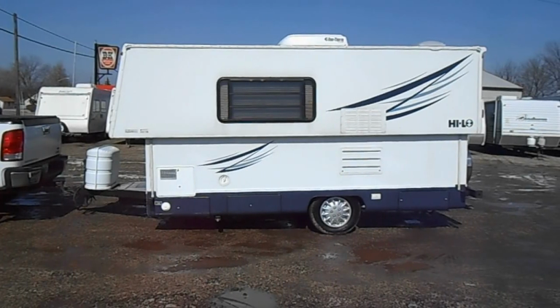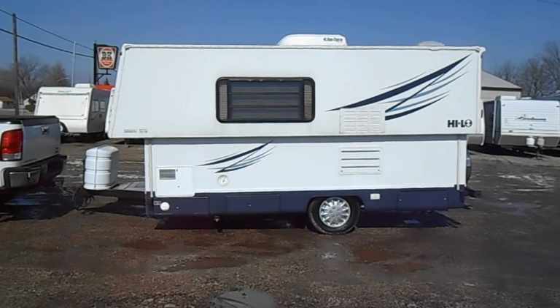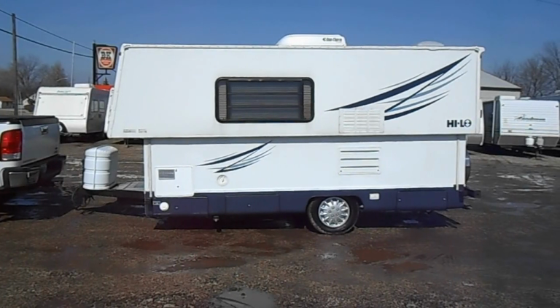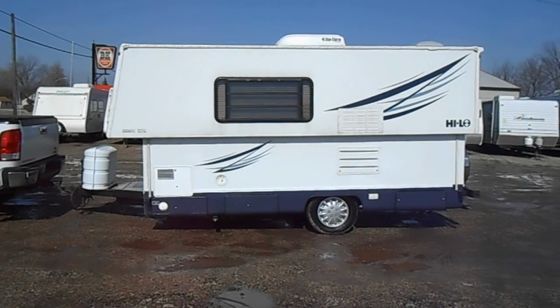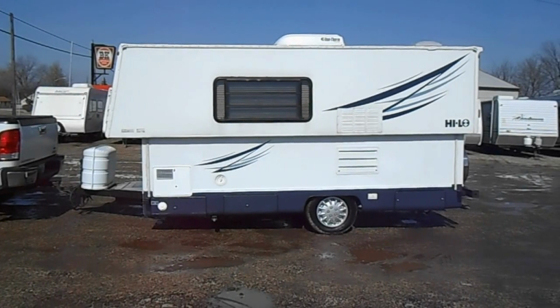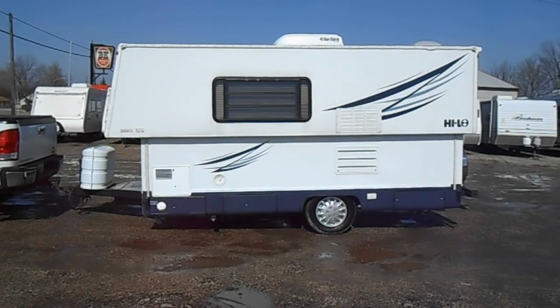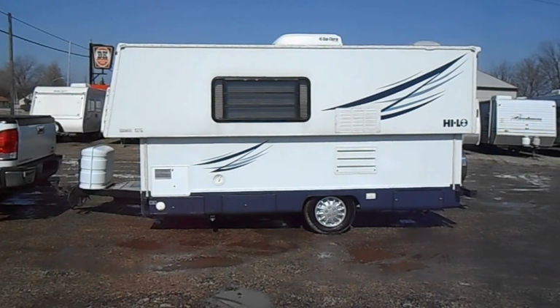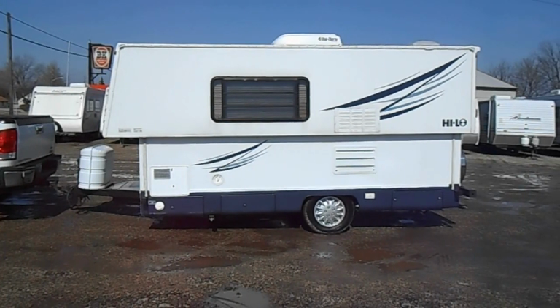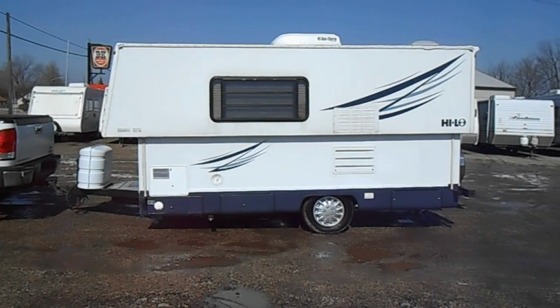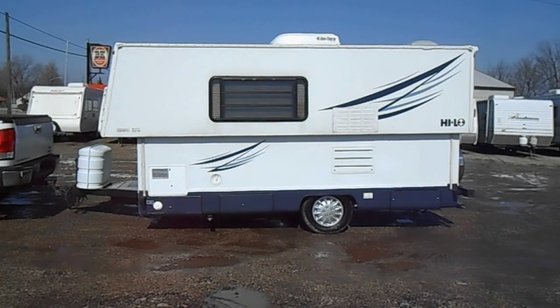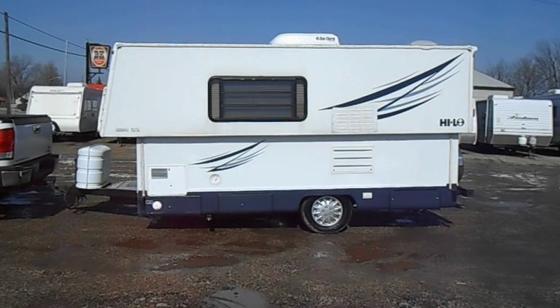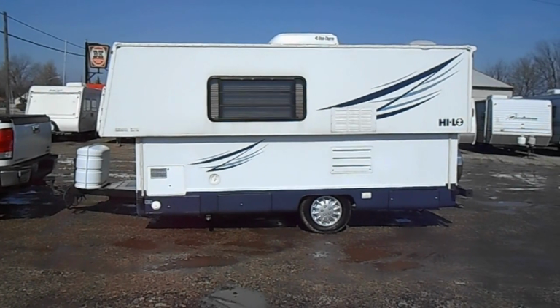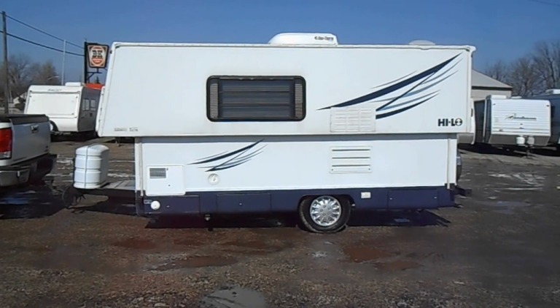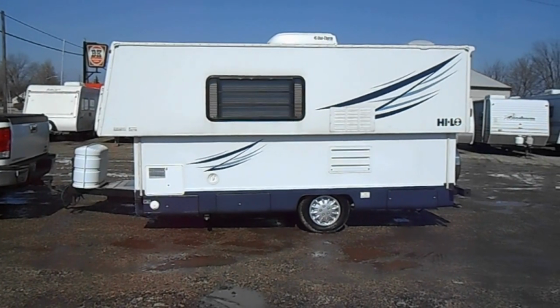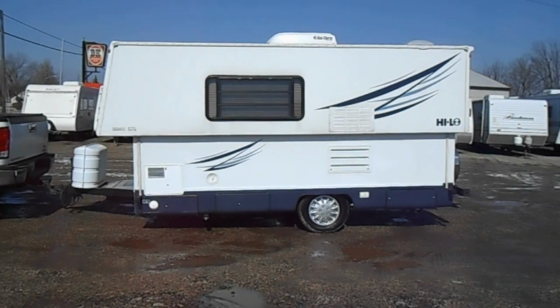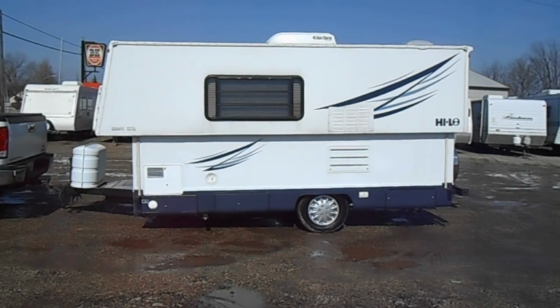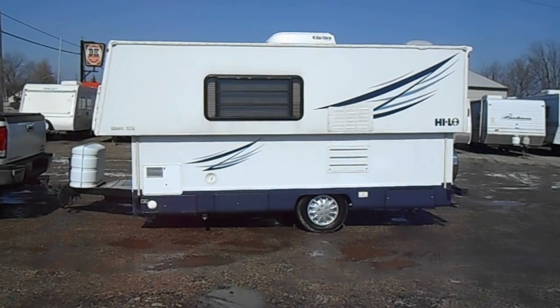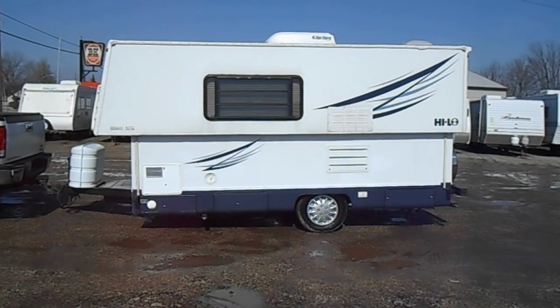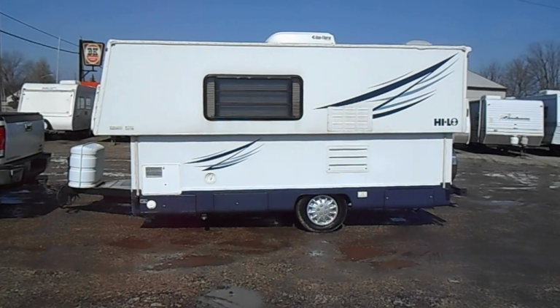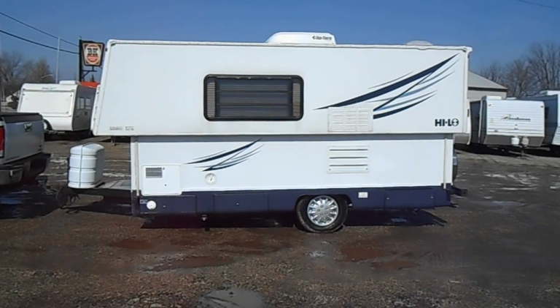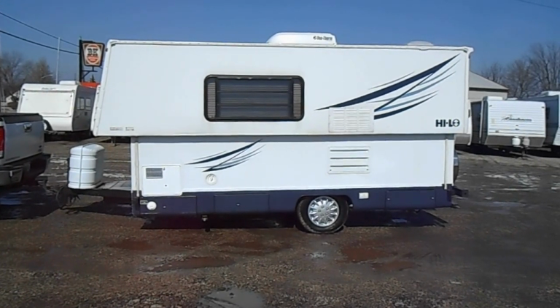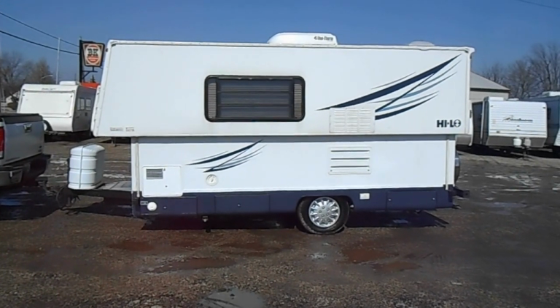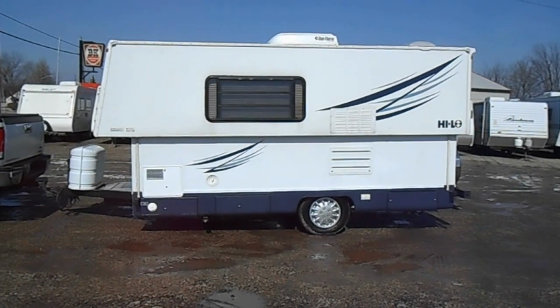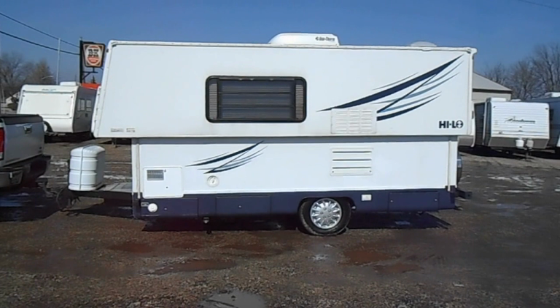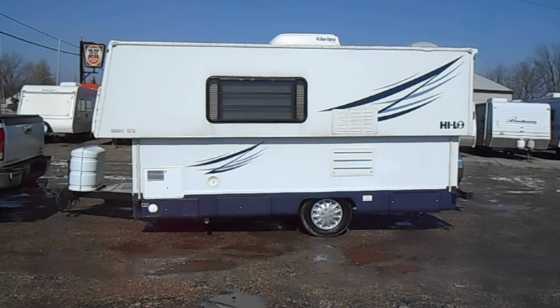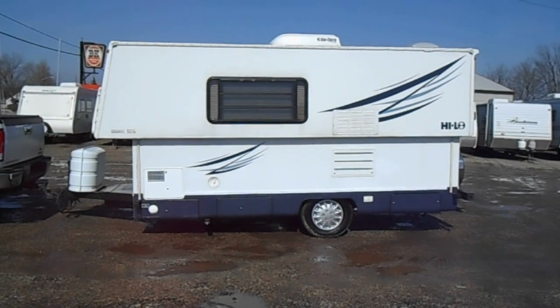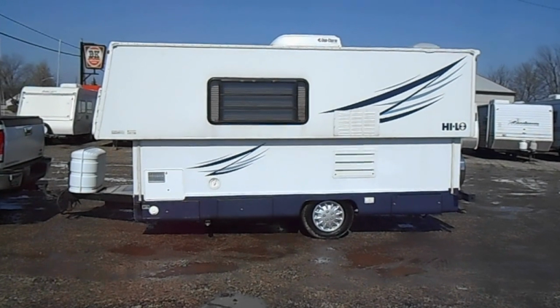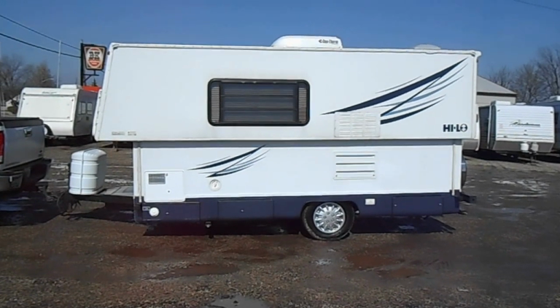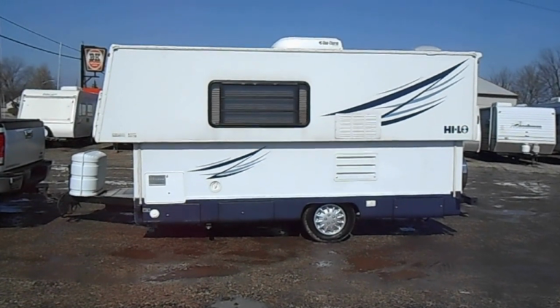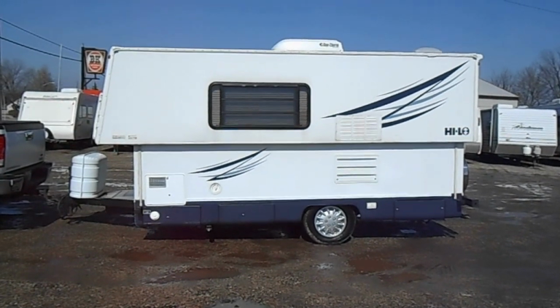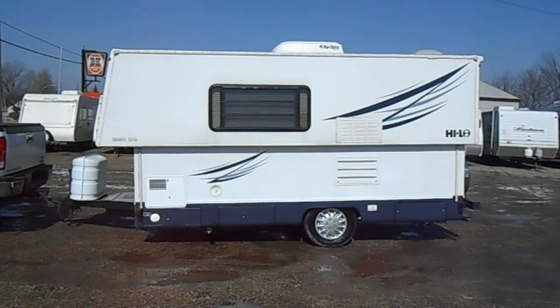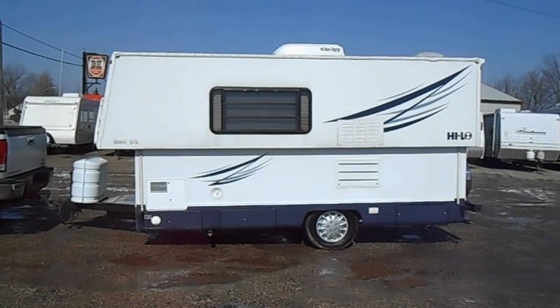Welcome to 4Zs RVs. Today we have for sale a 19-foot 2008 Hilo.